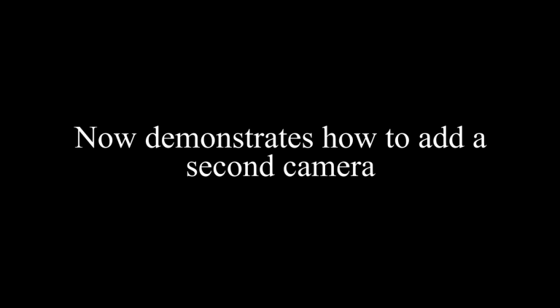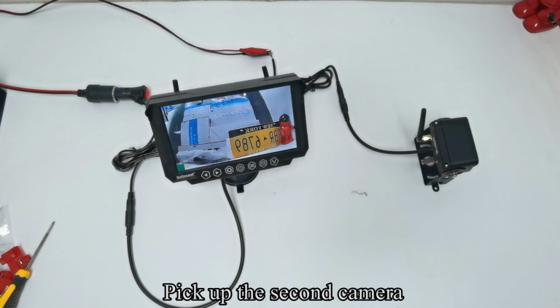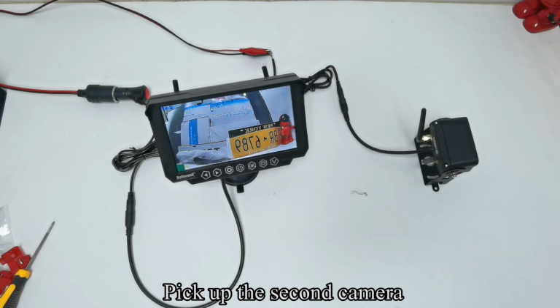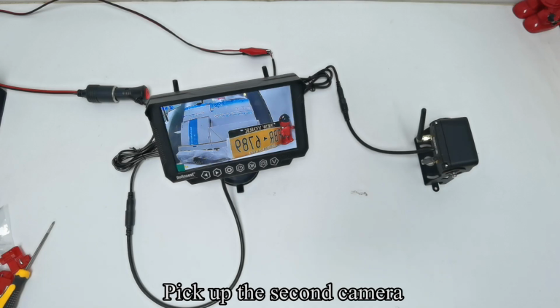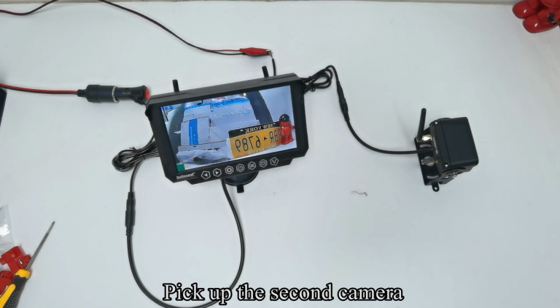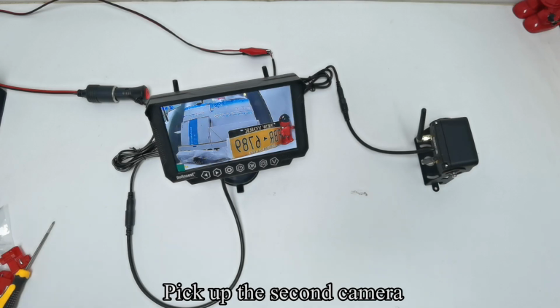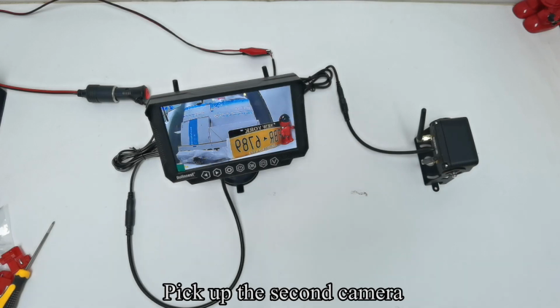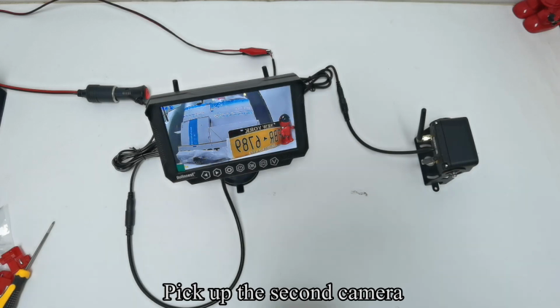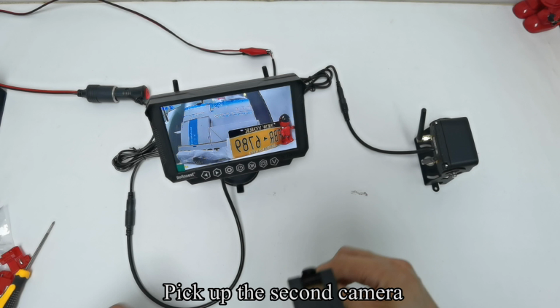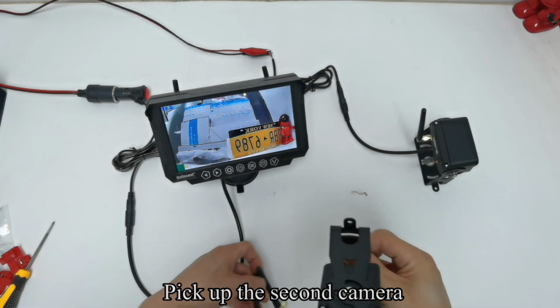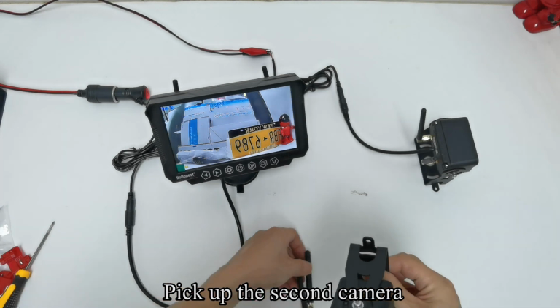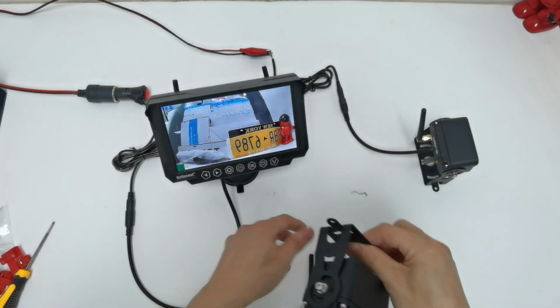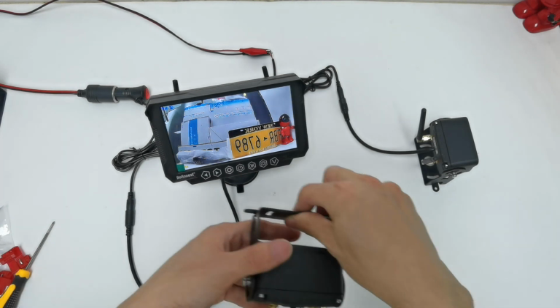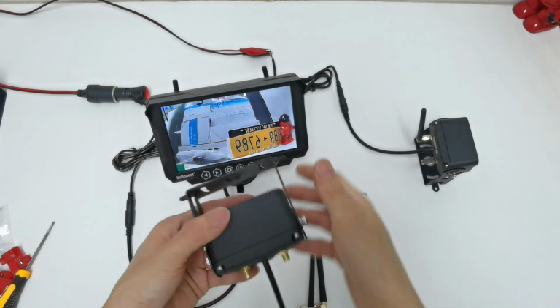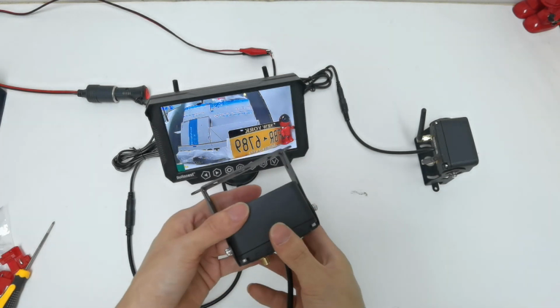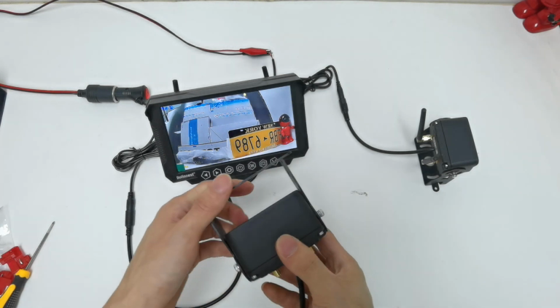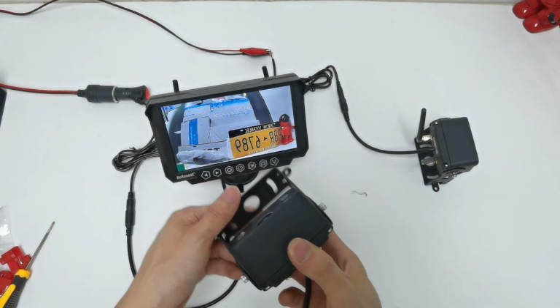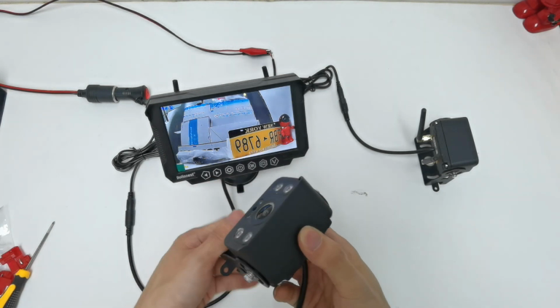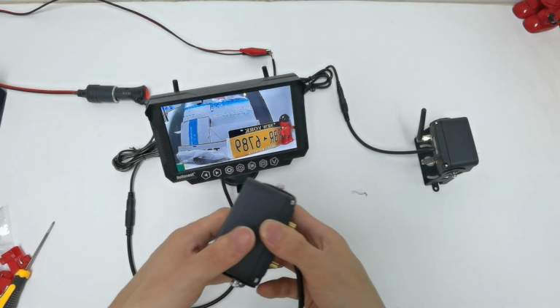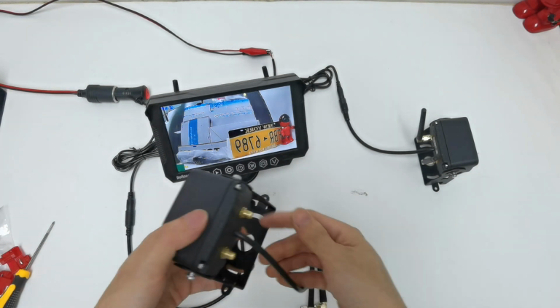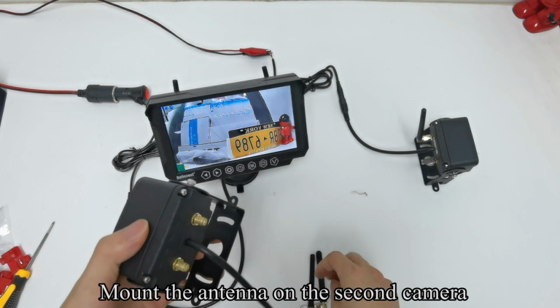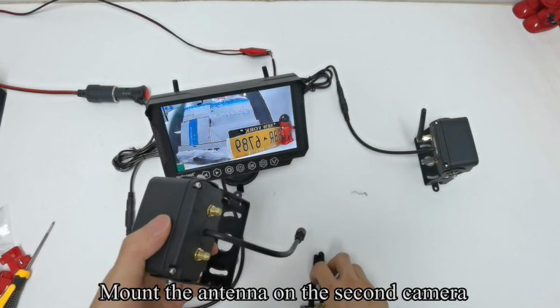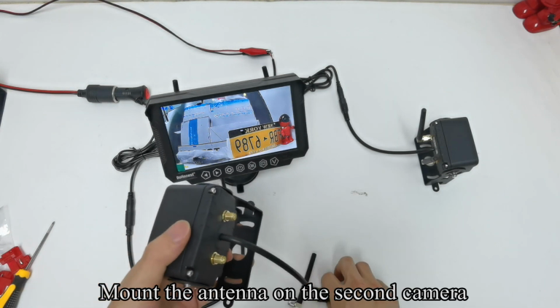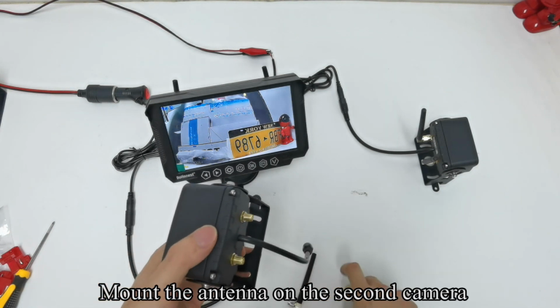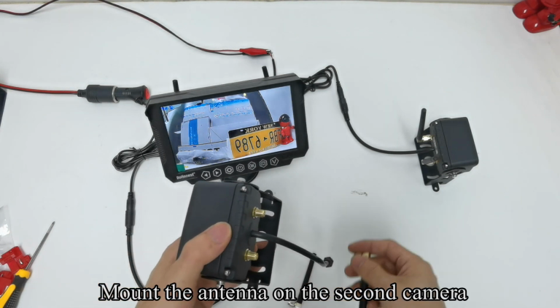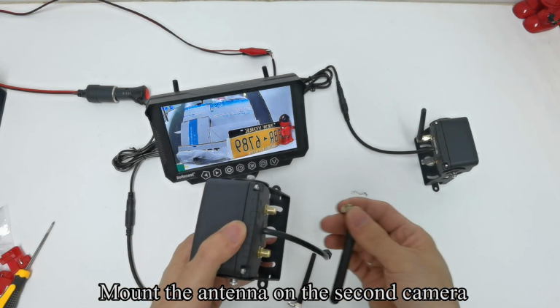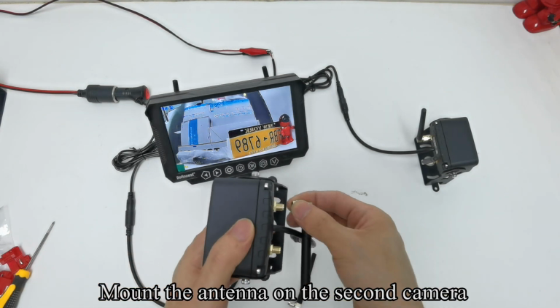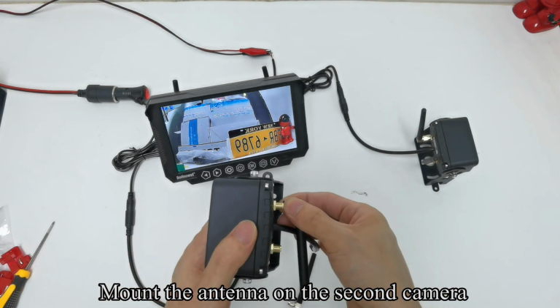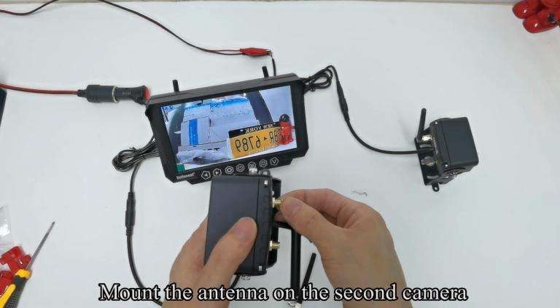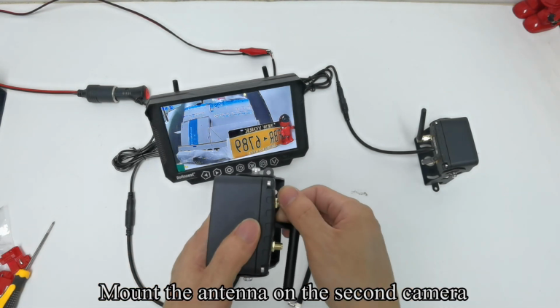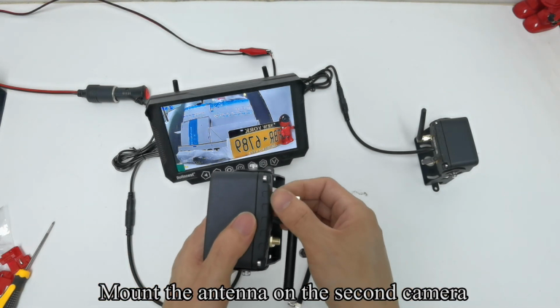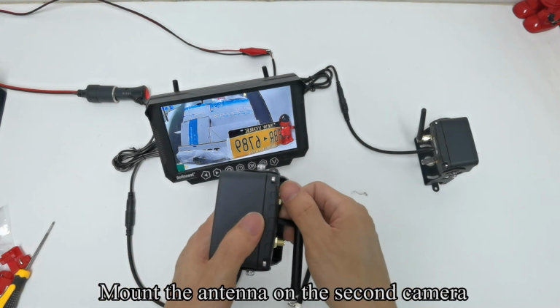Pick out the second camera. Mount the antenna on the second camera.